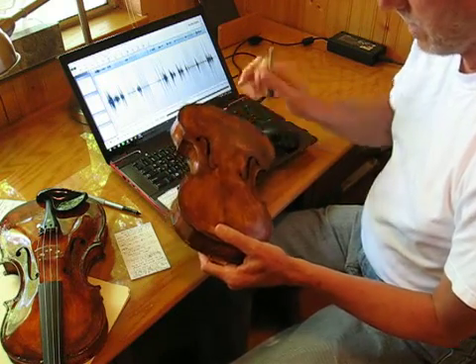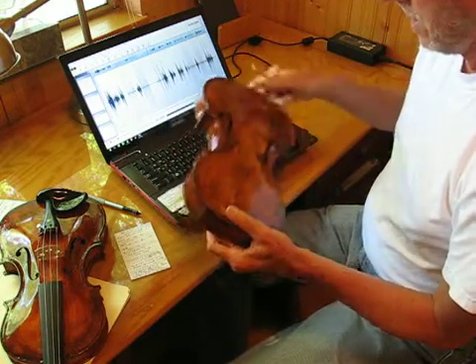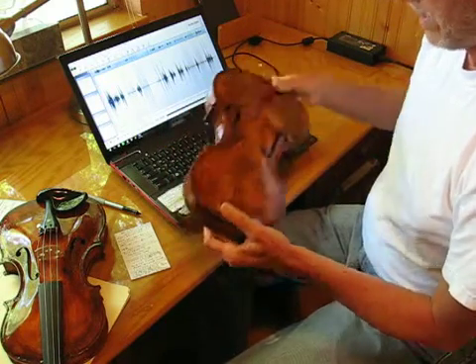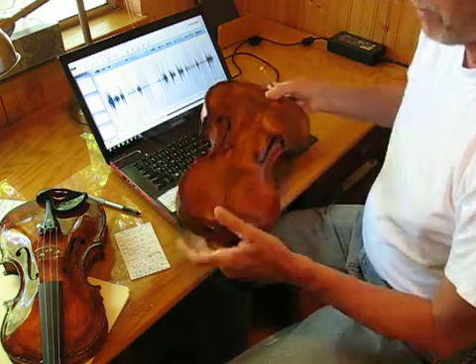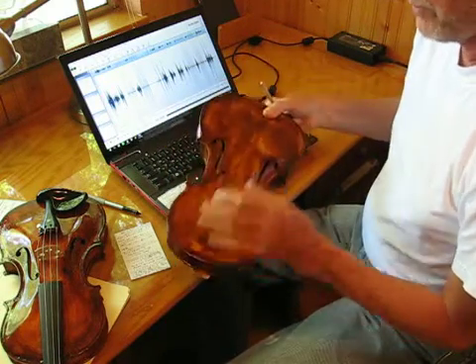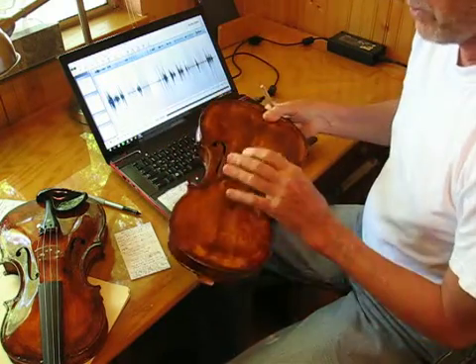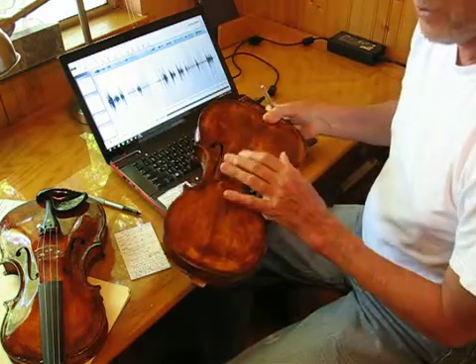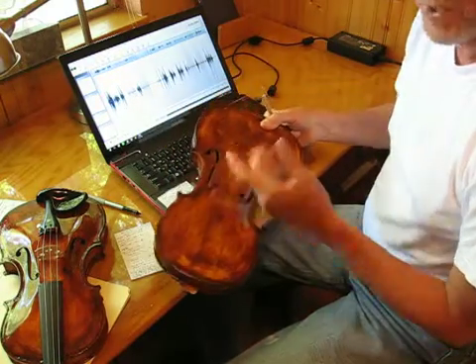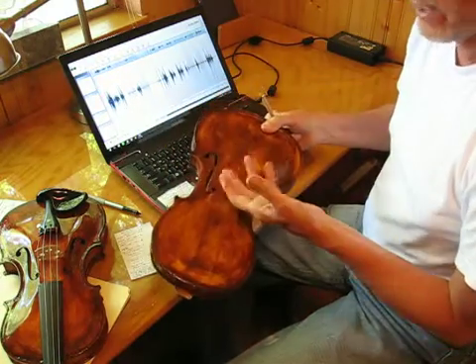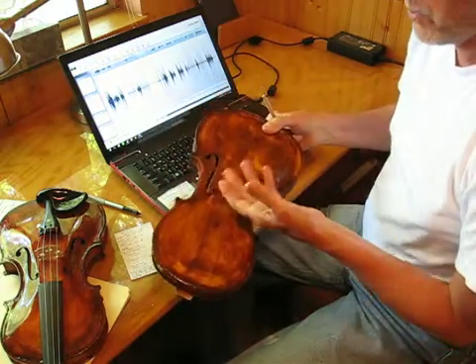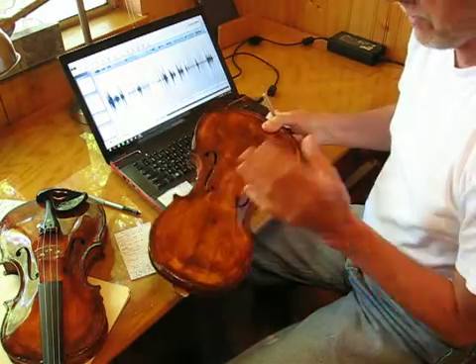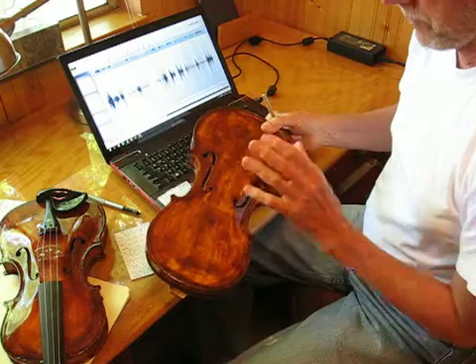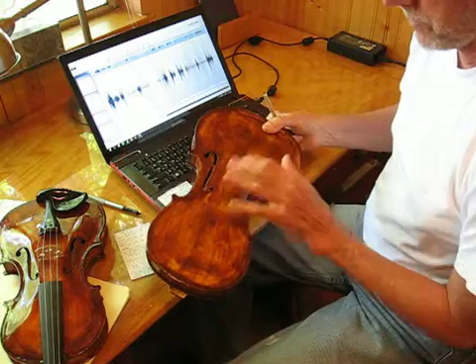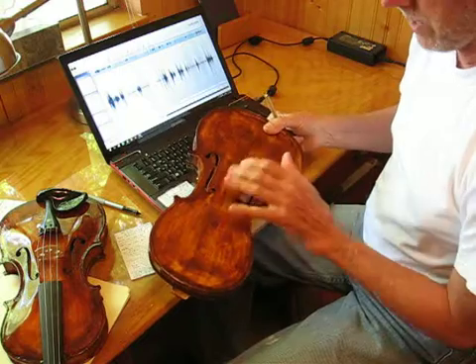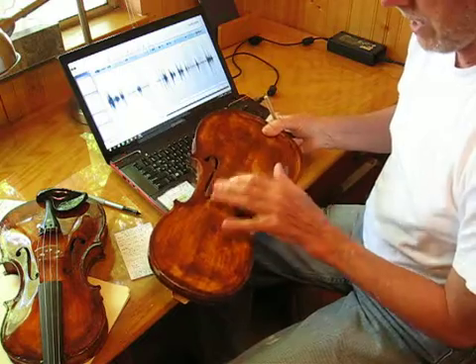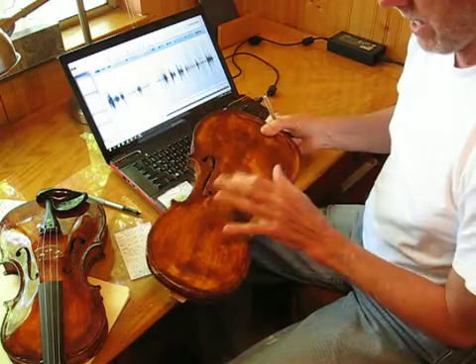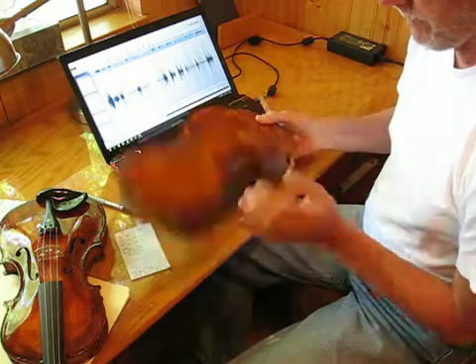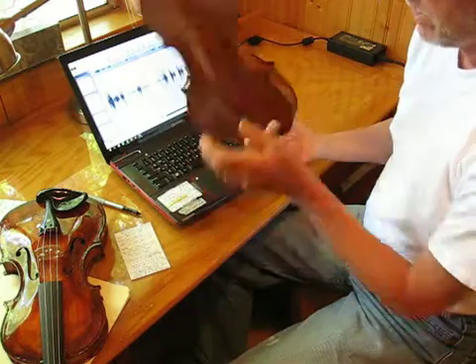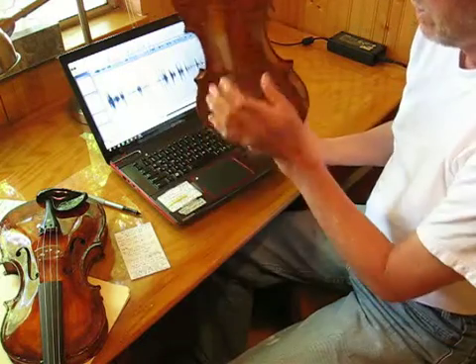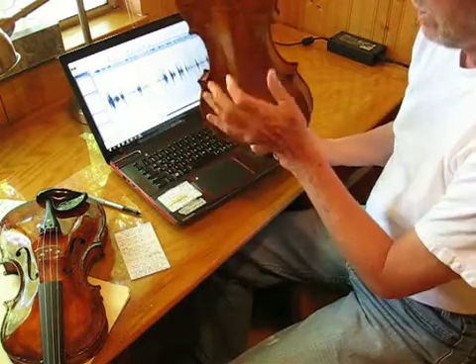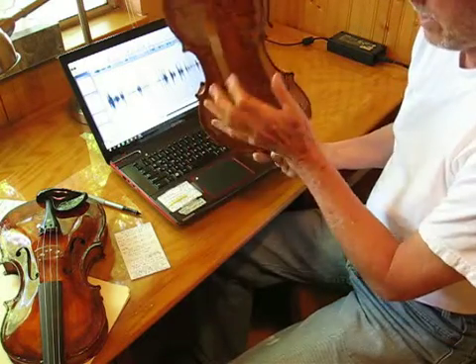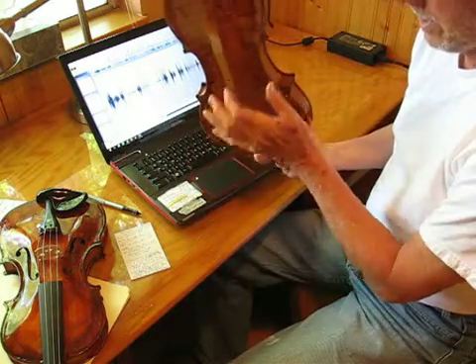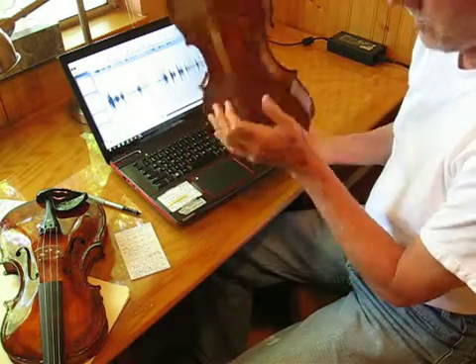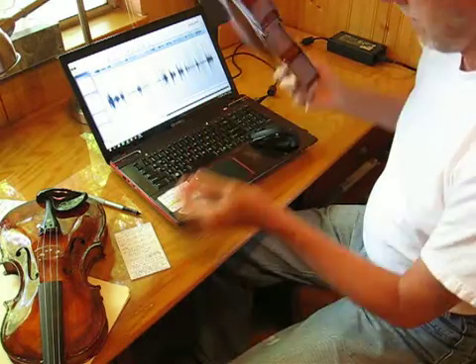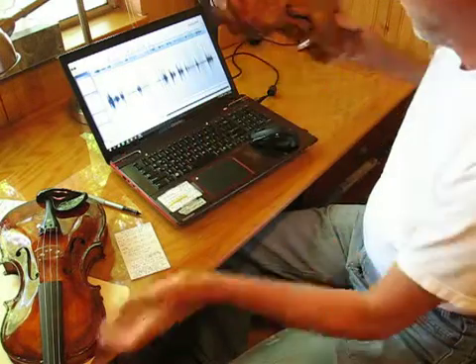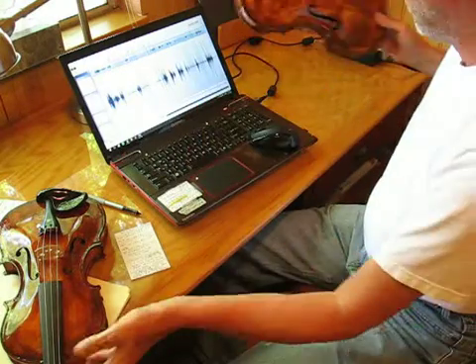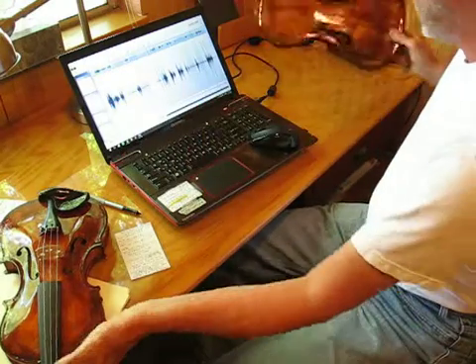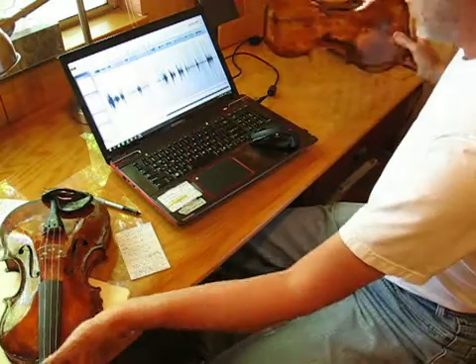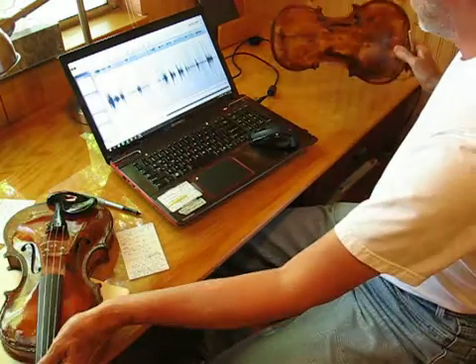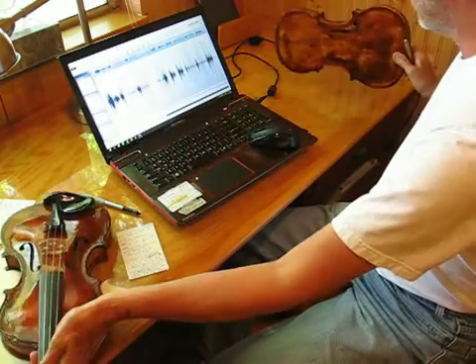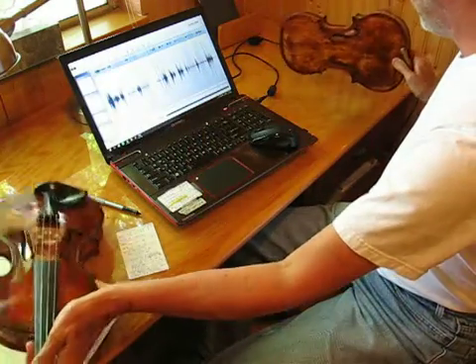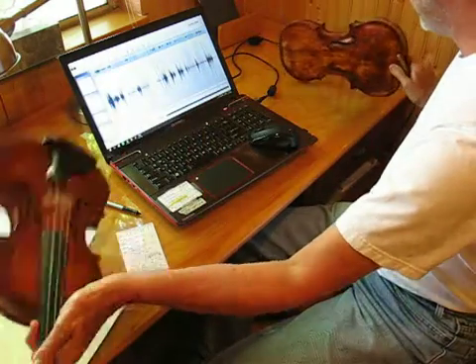They're both tuned exactly the same frequency, F and G. This is the back.